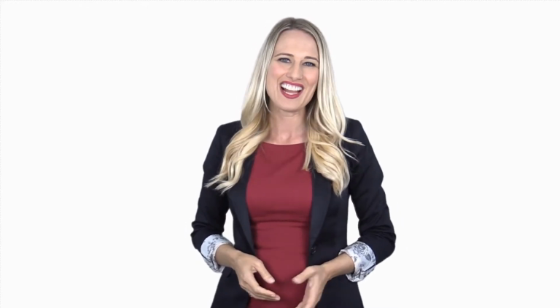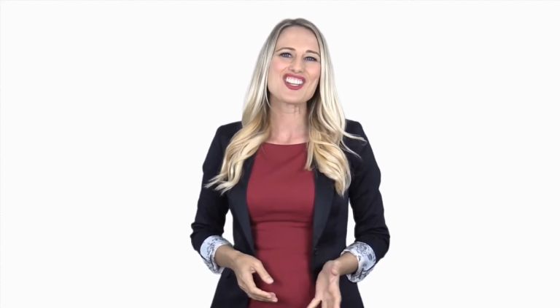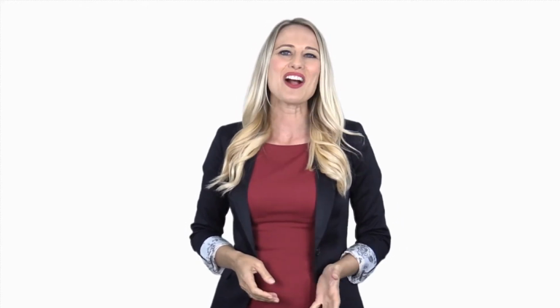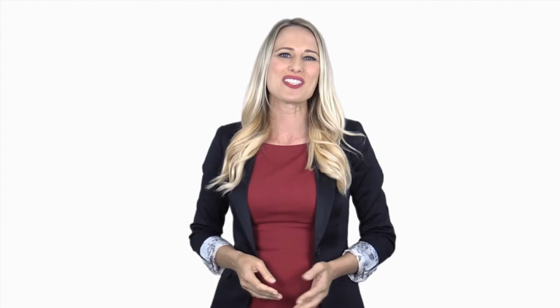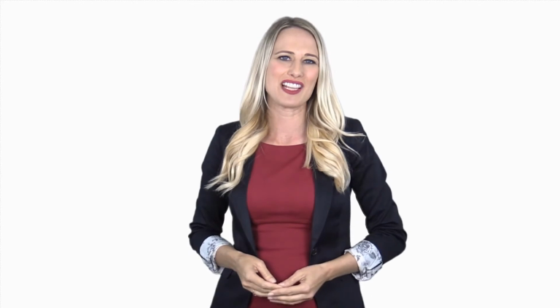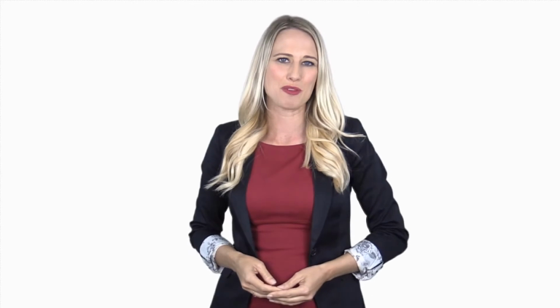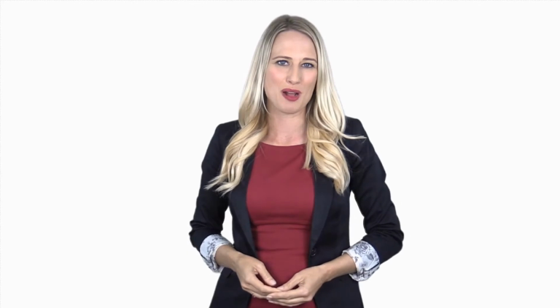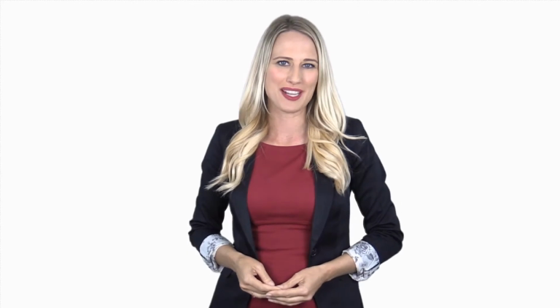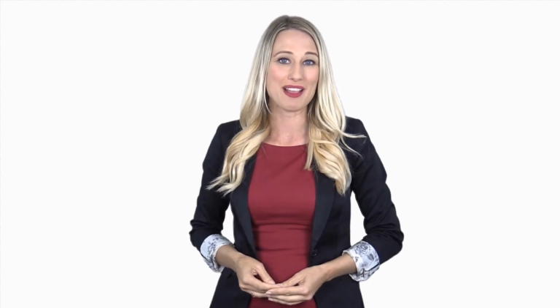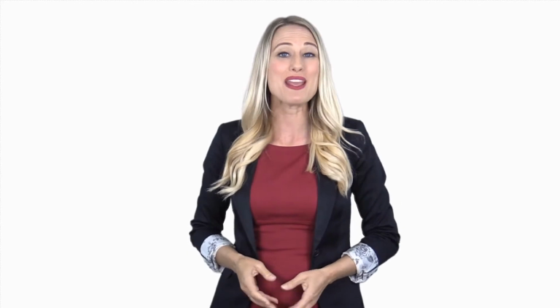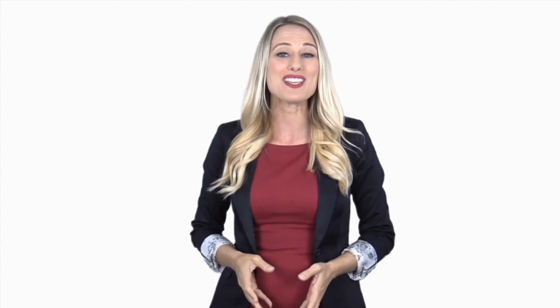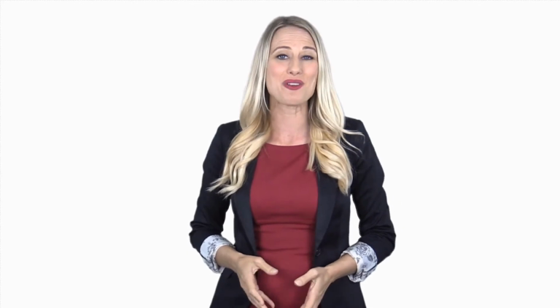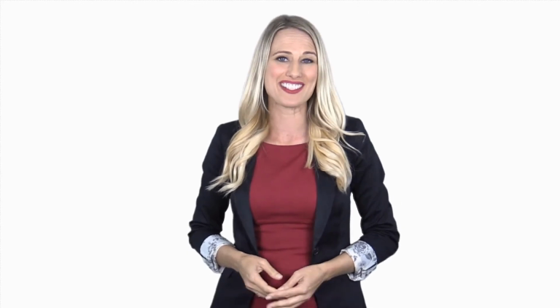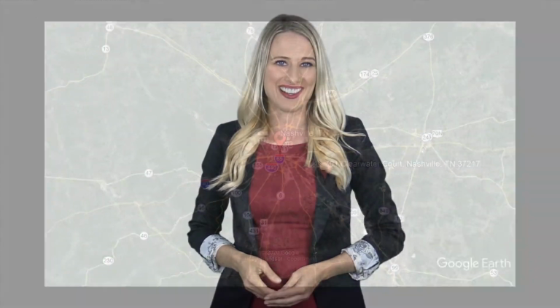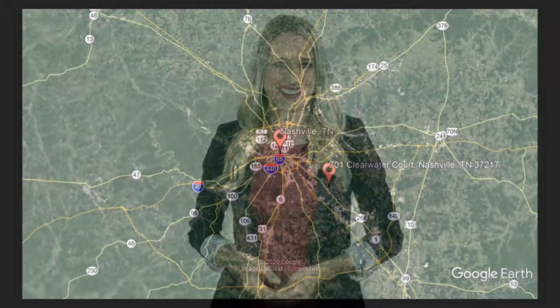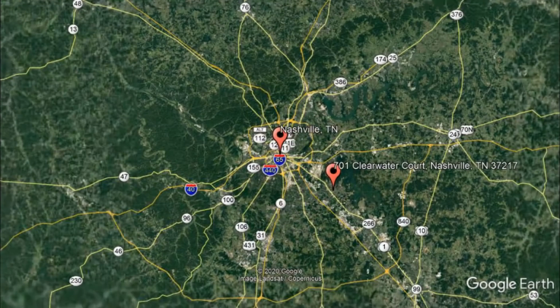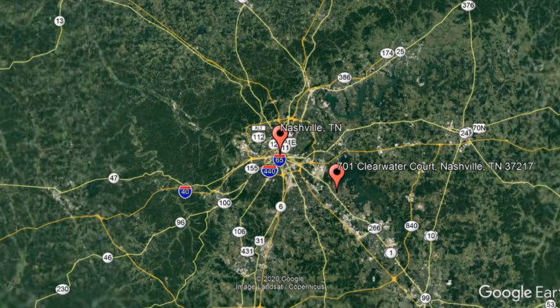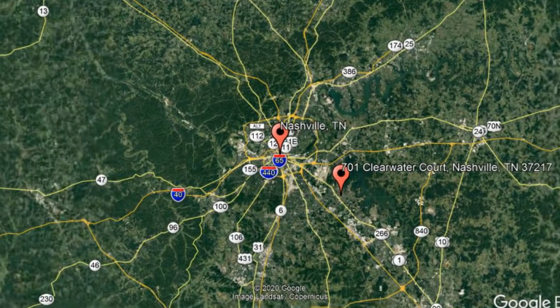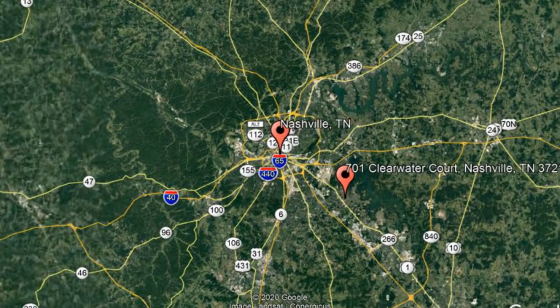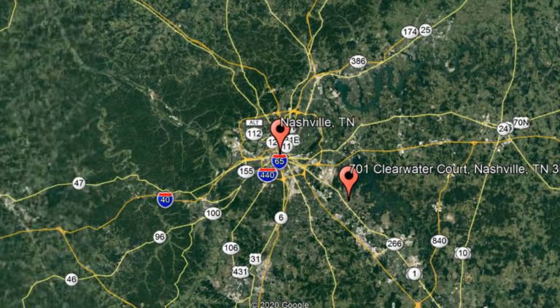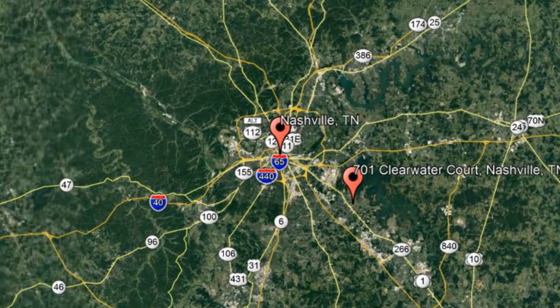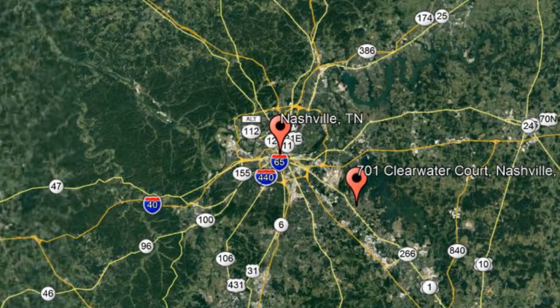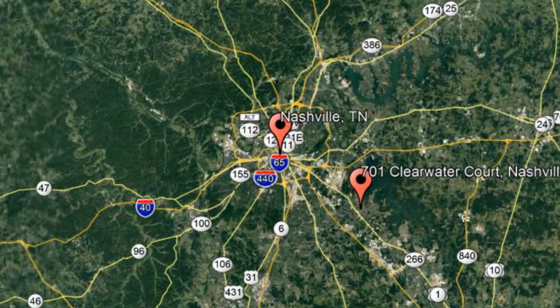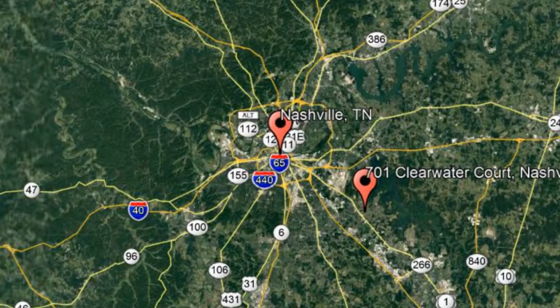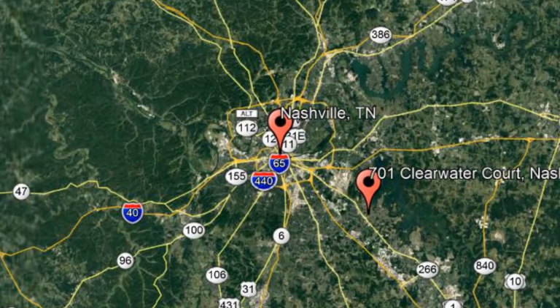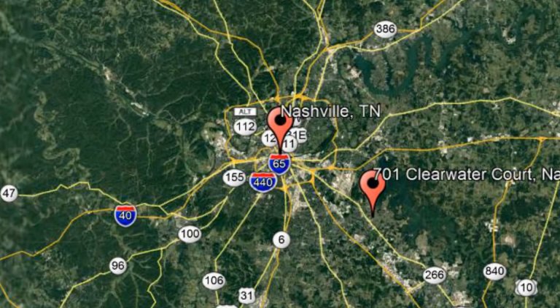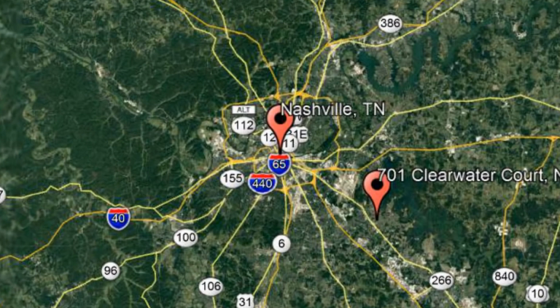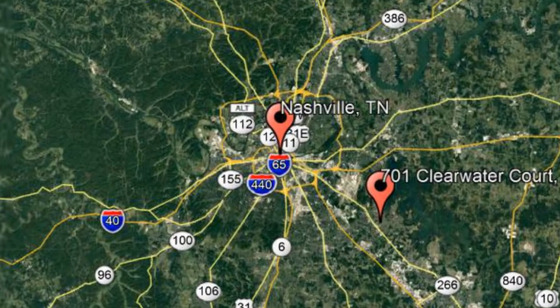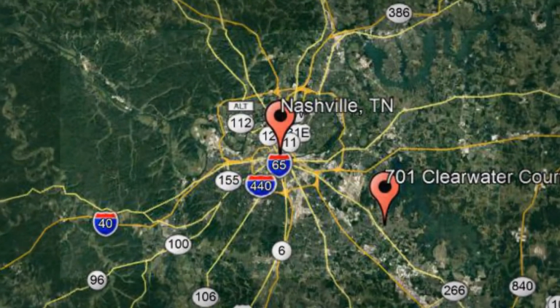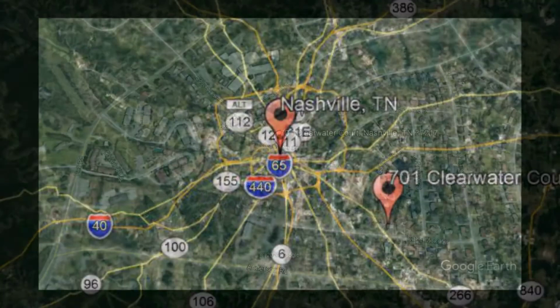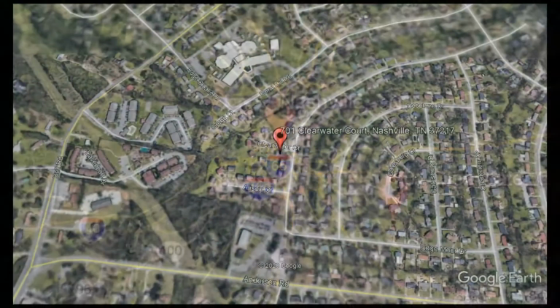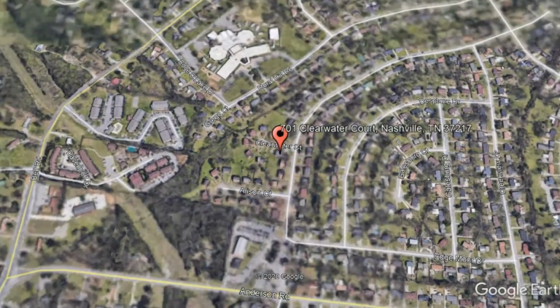Check out this available property and make it yours today. 701 Clearwater Court, Nashville, Tennessee.